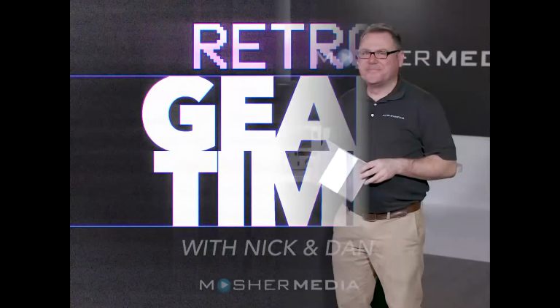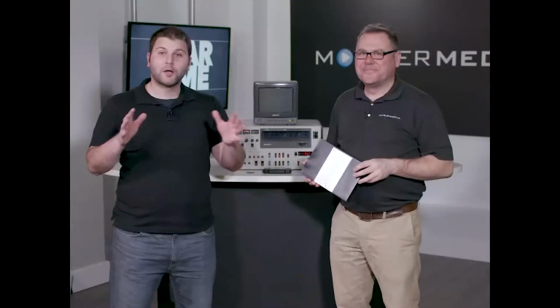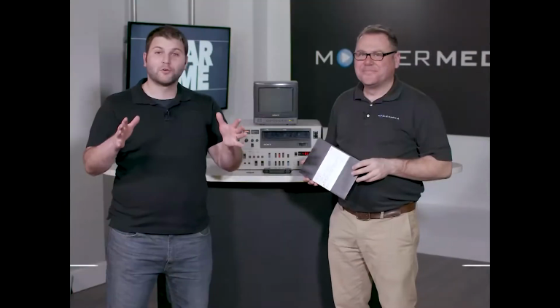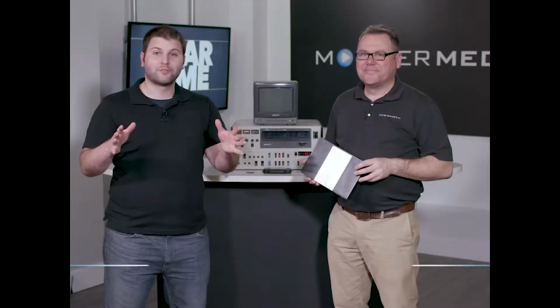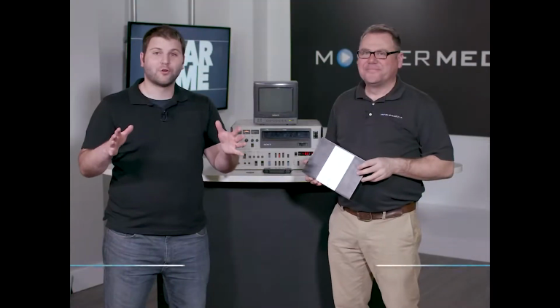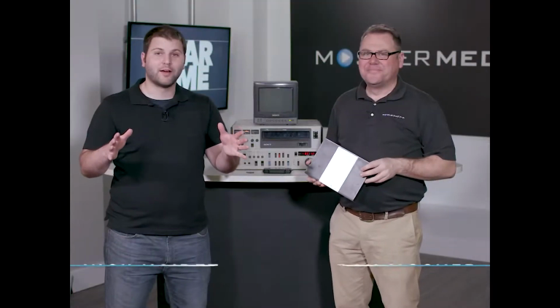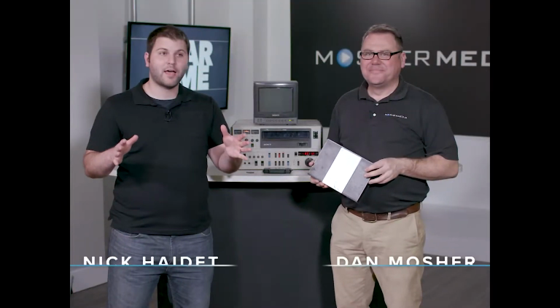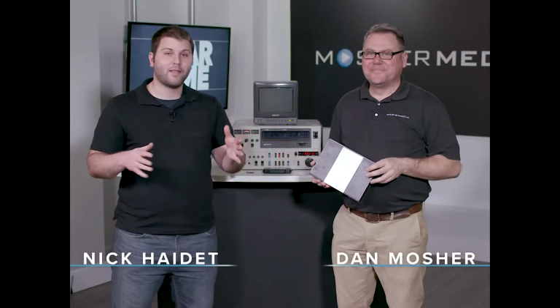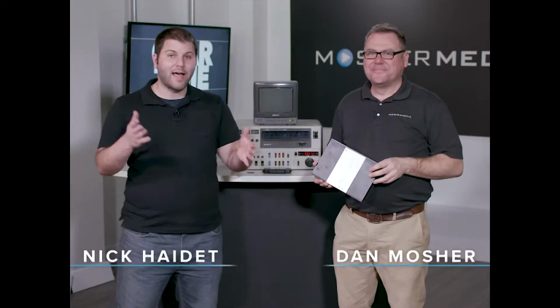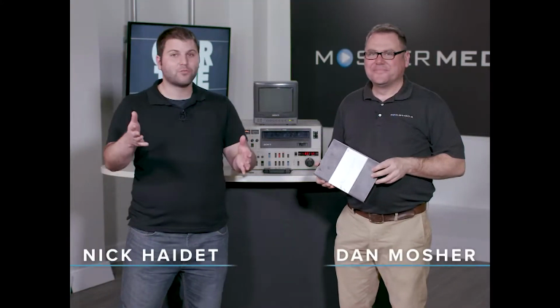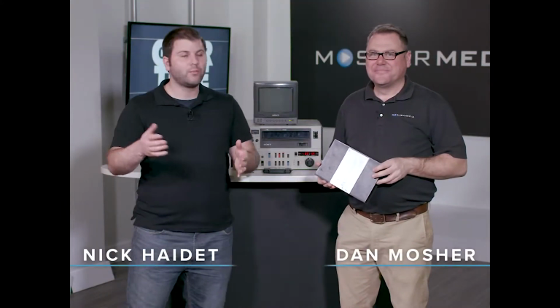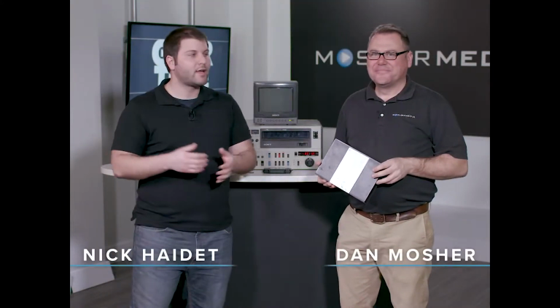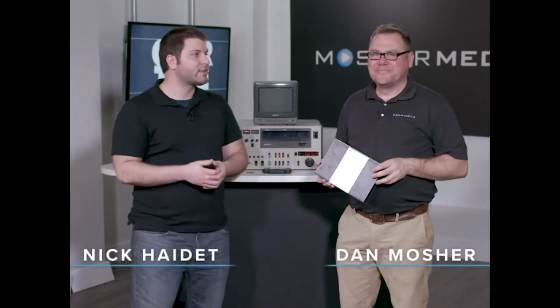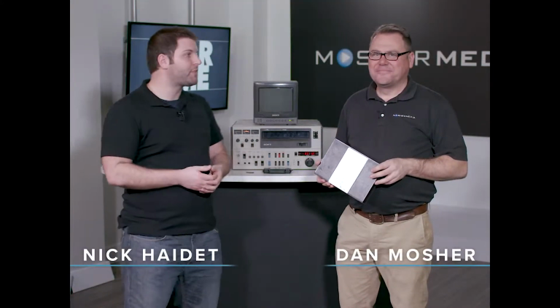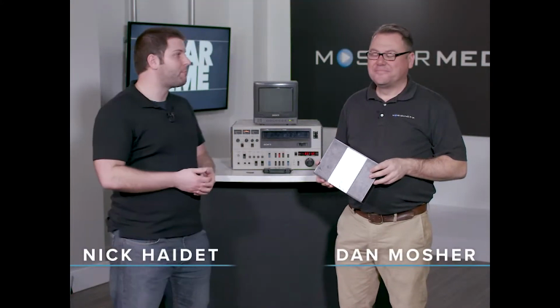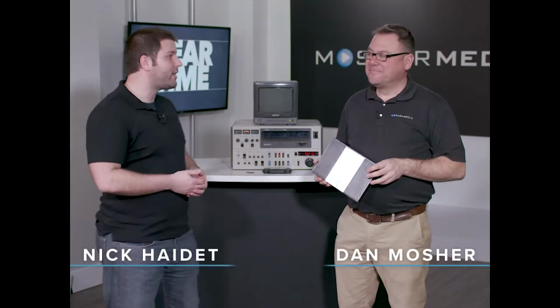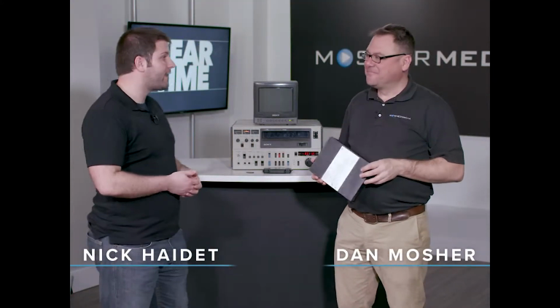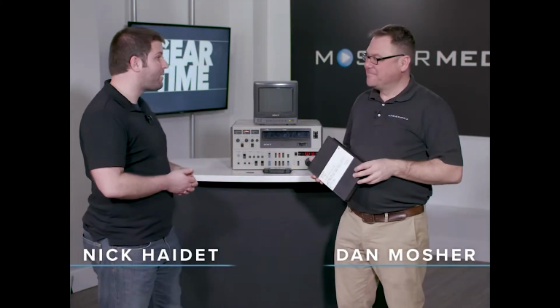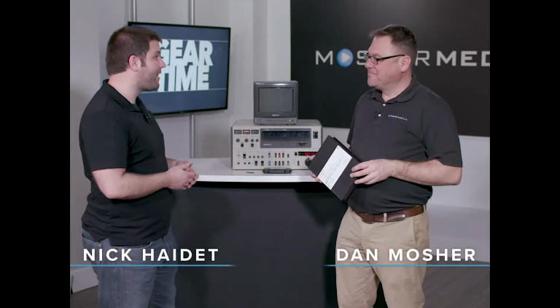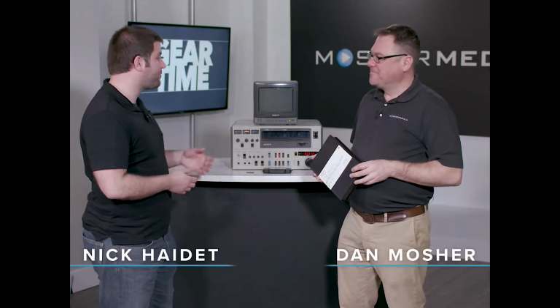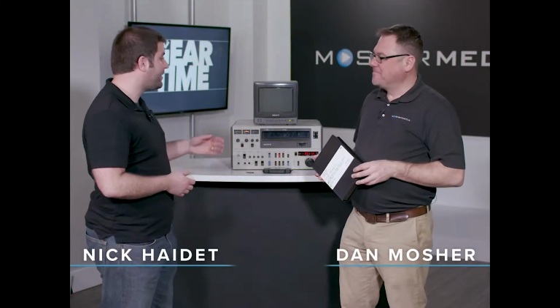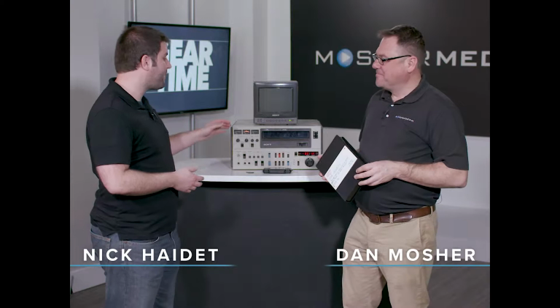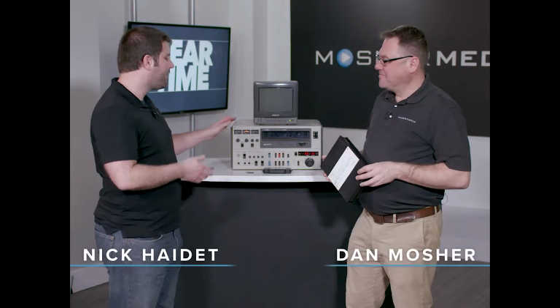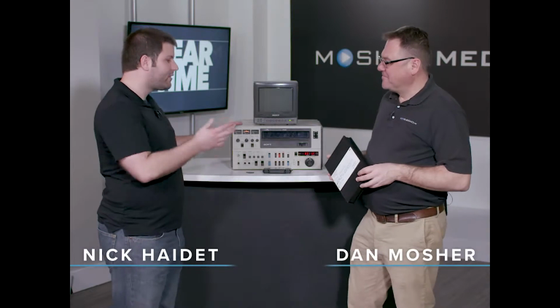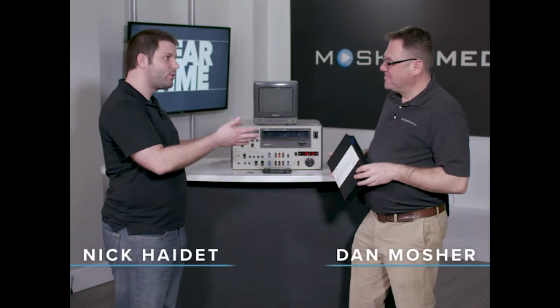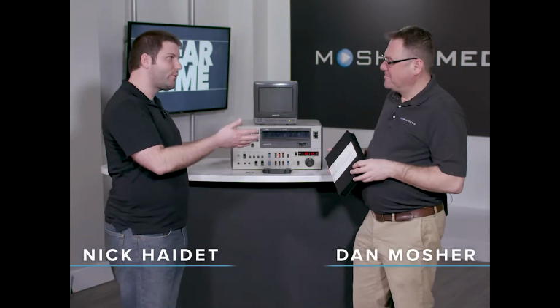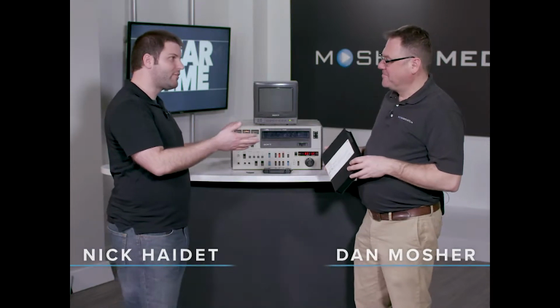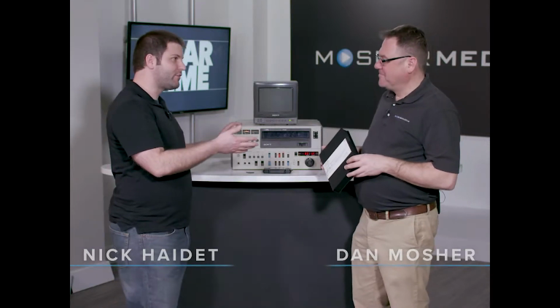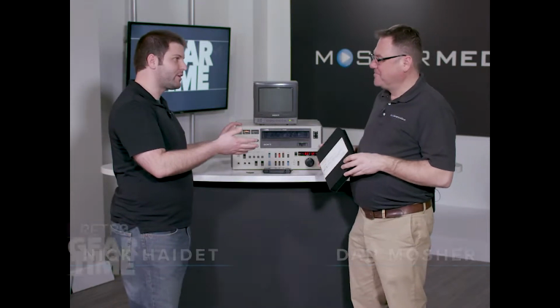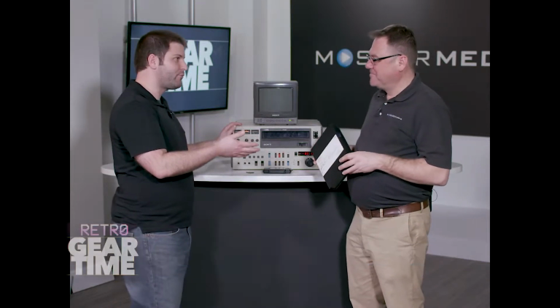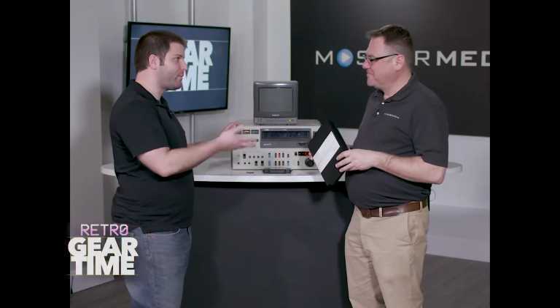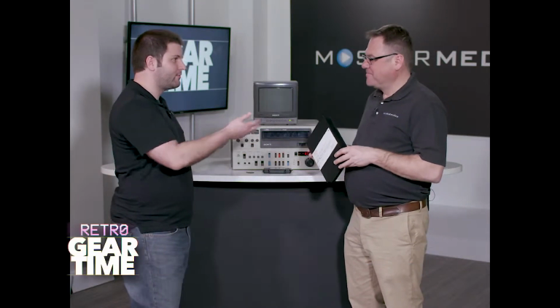Welcome to Retro Gear Time. Last week we talked about the Betacam SP tape. This week we have a different tape format.